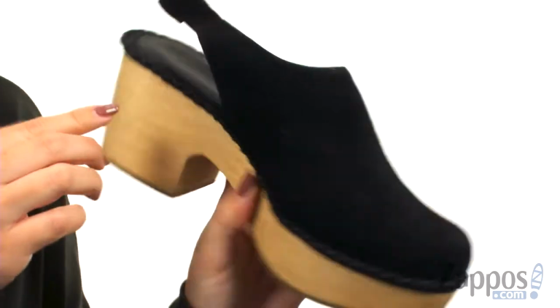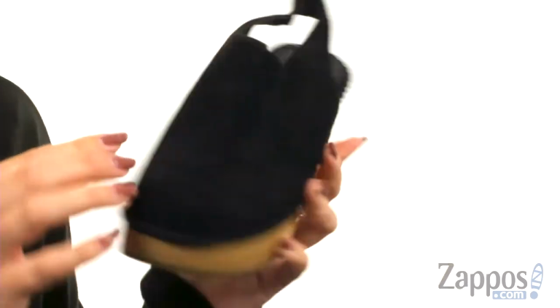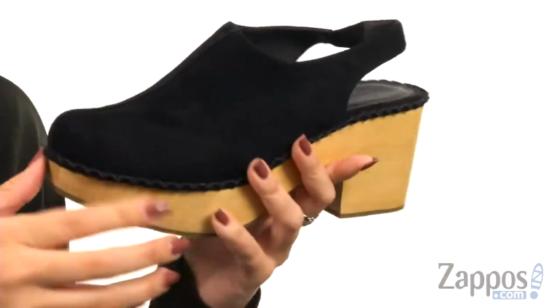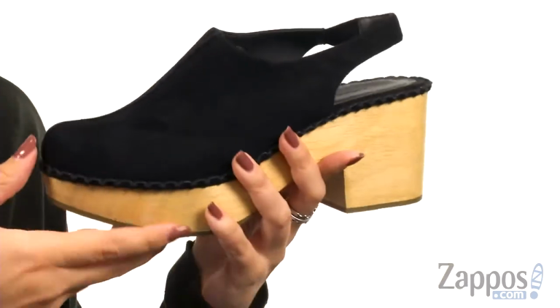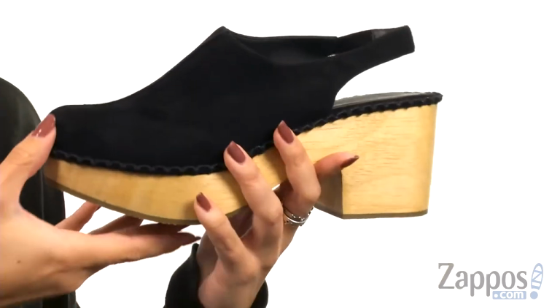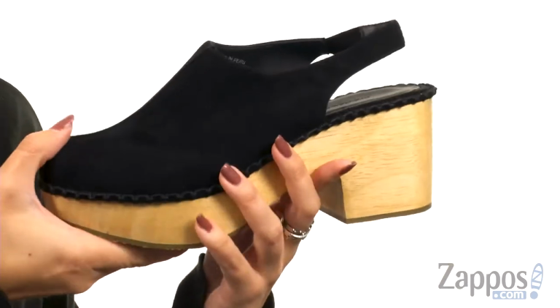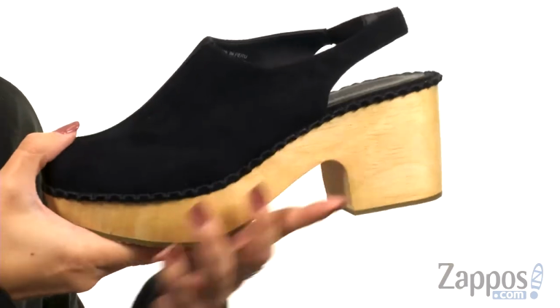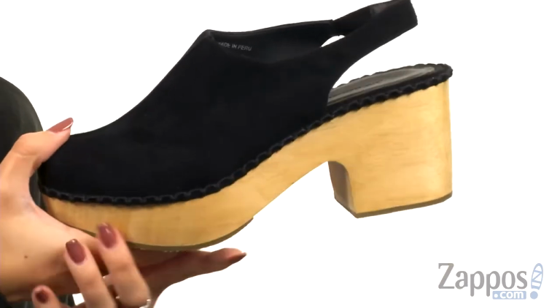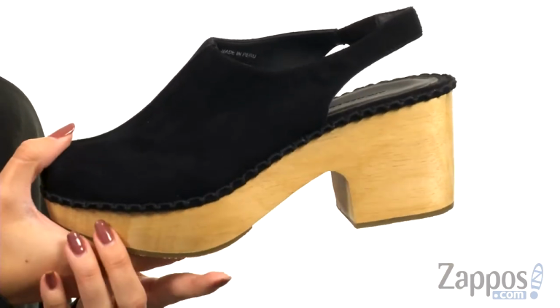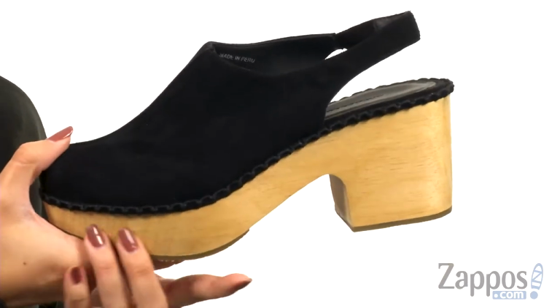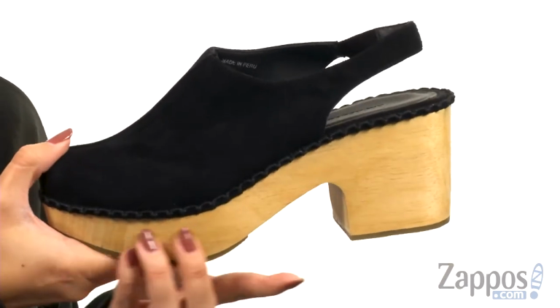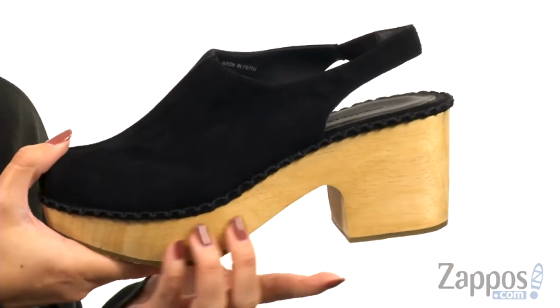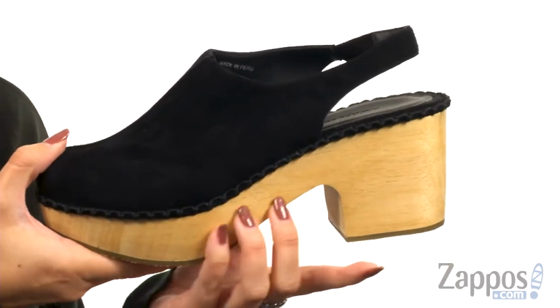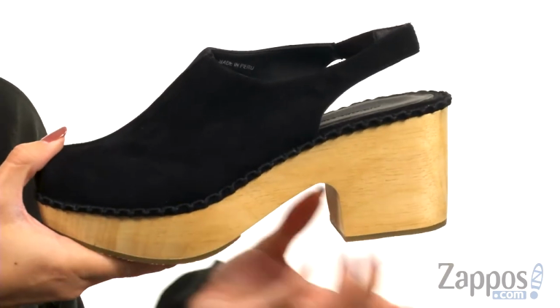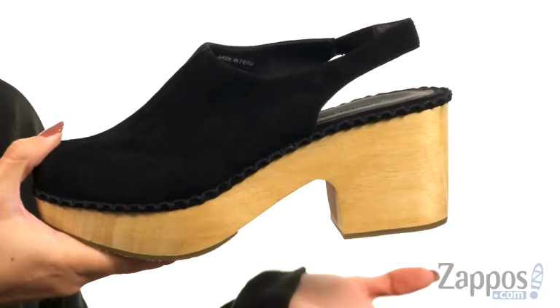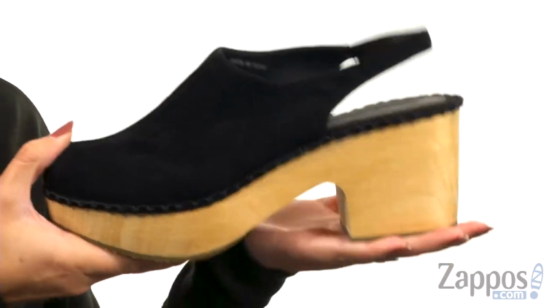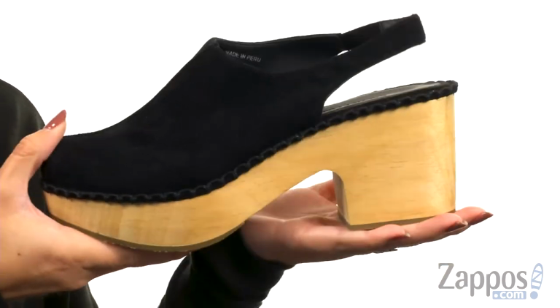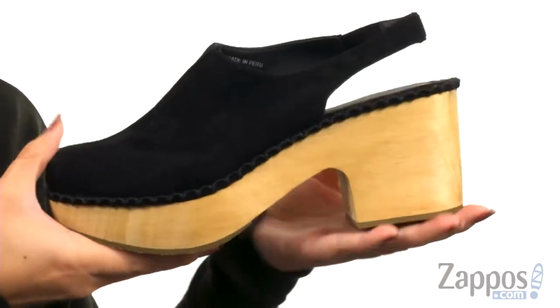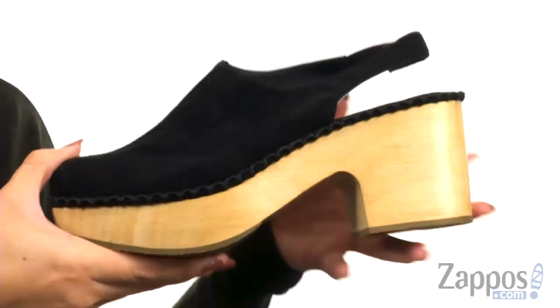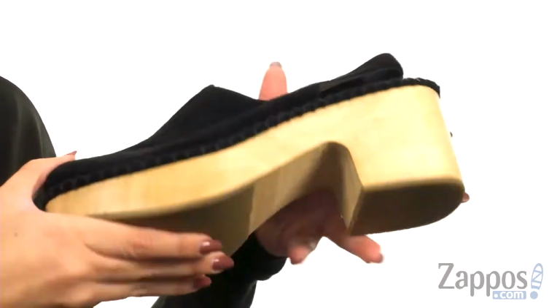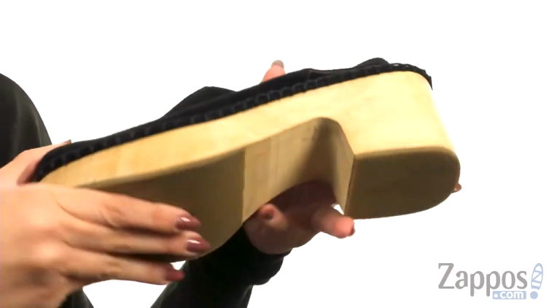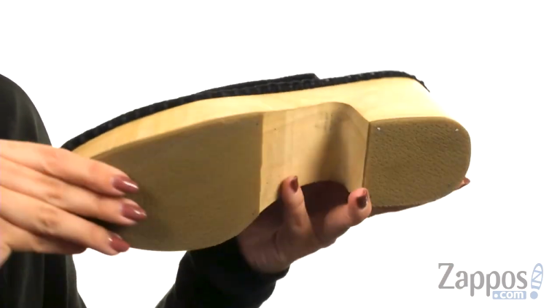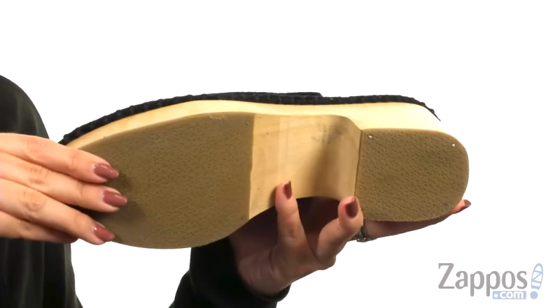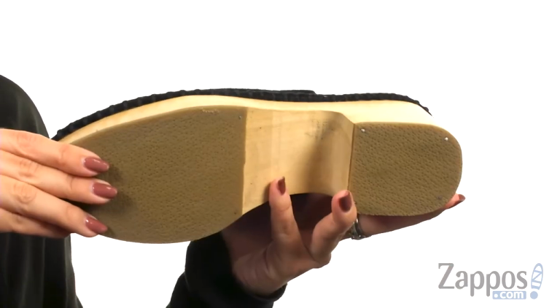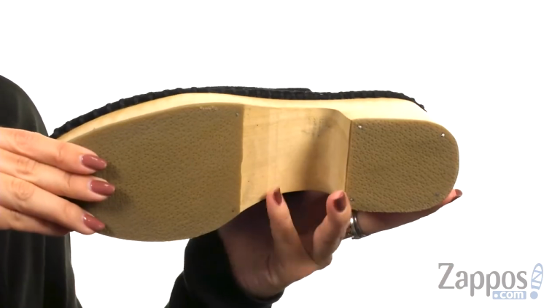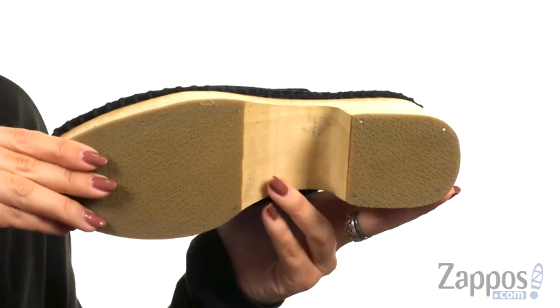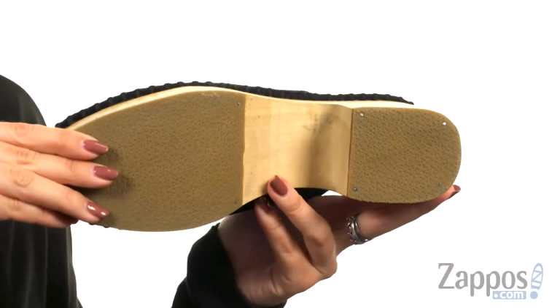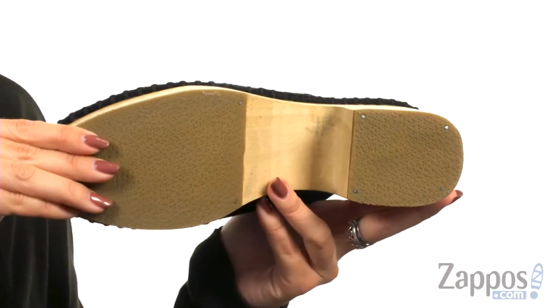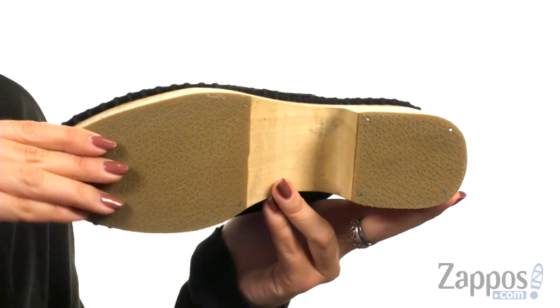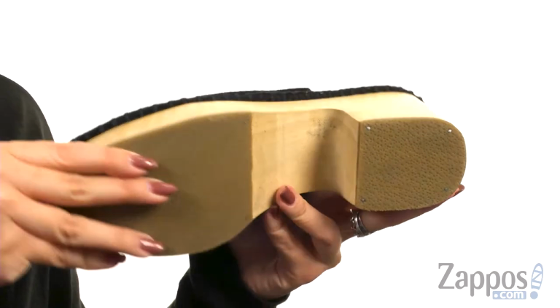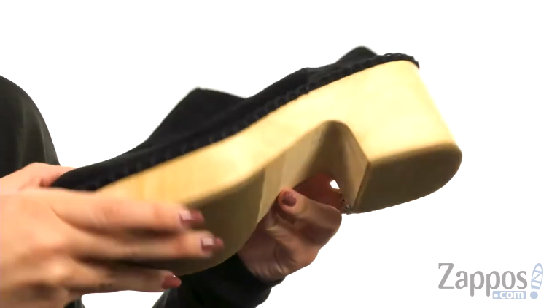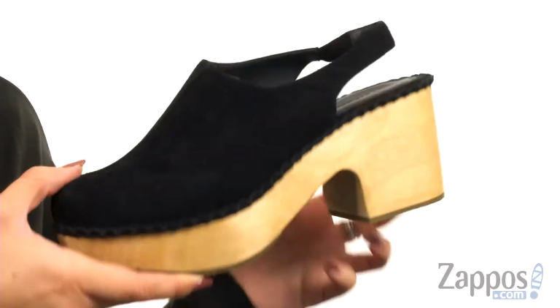I really love this crochet style trim that goes all the way around the midsole — it's really cute. You've got this awesome wooden platform and block heel, and it's sitting on top of a rubber outsole.